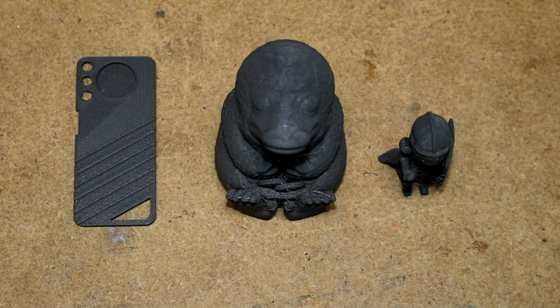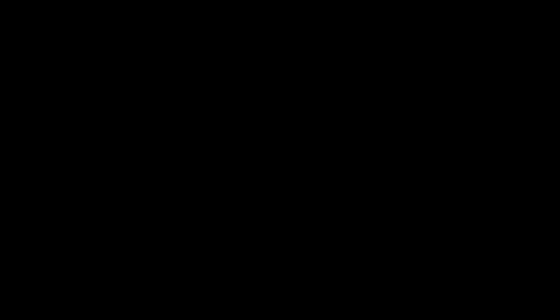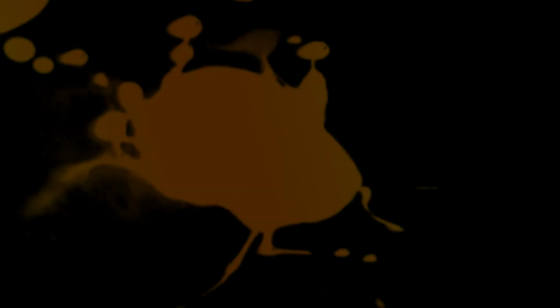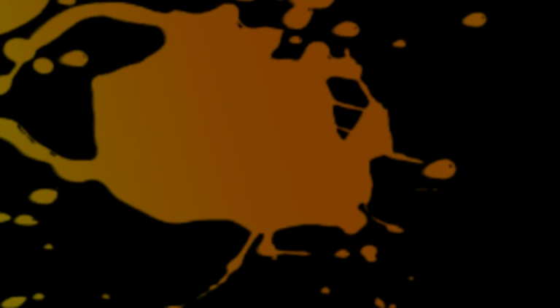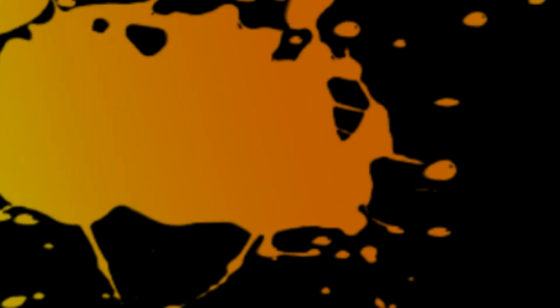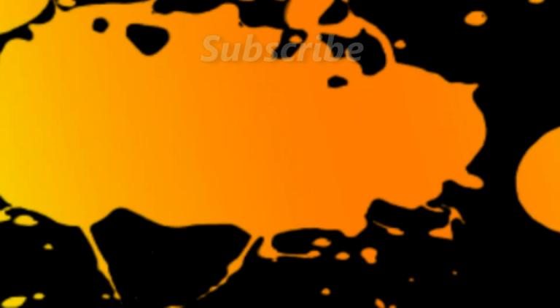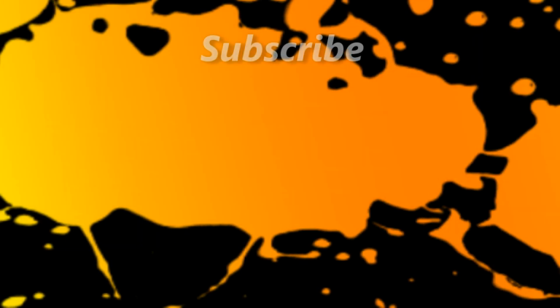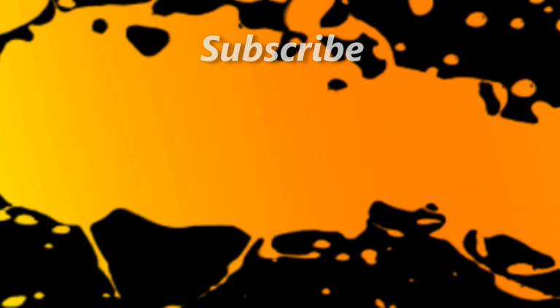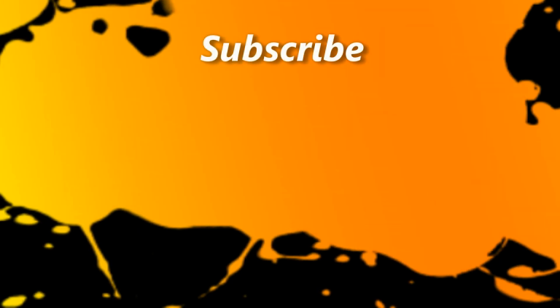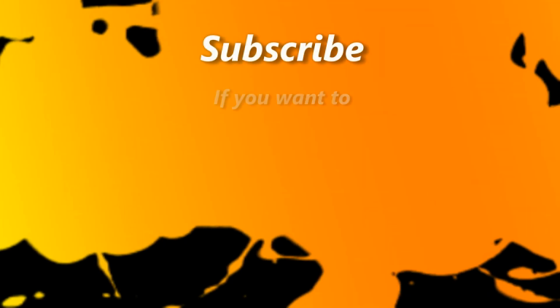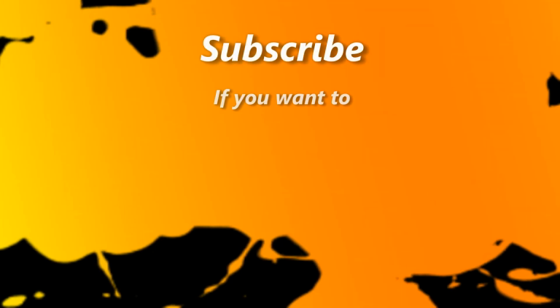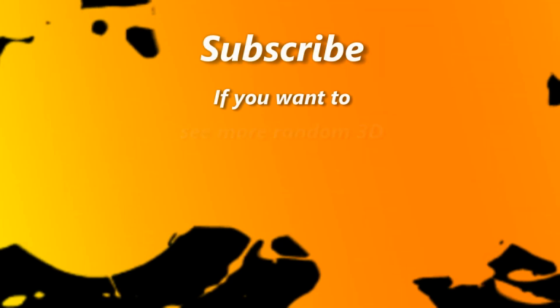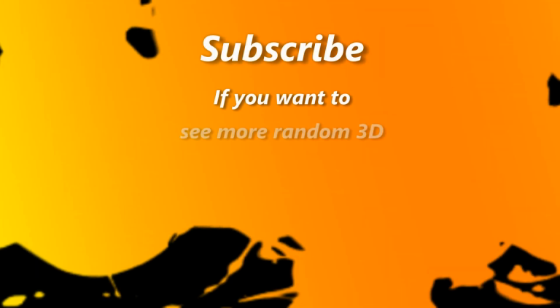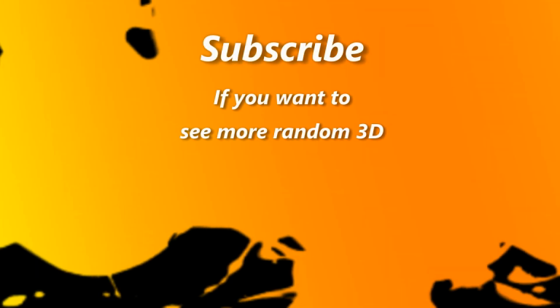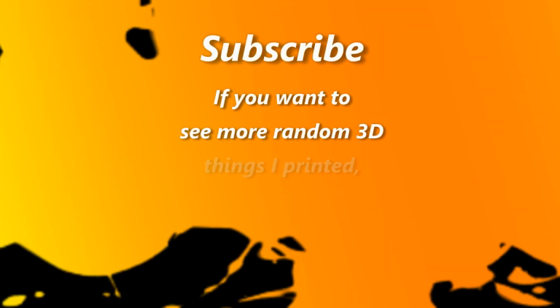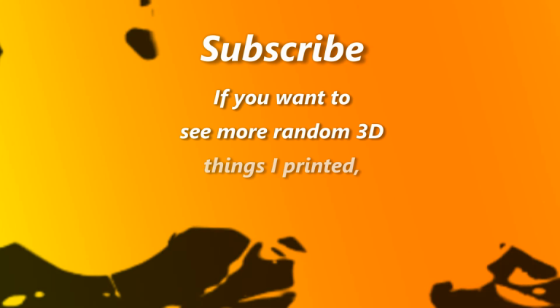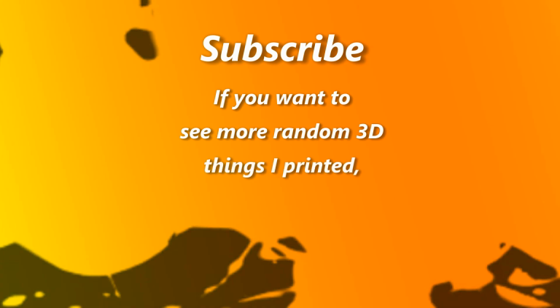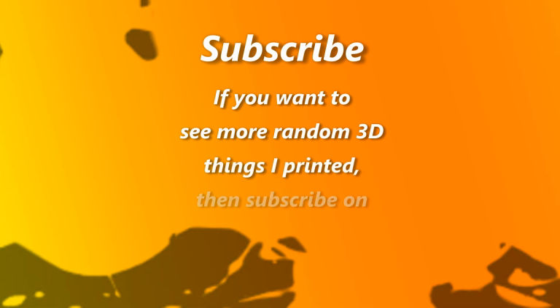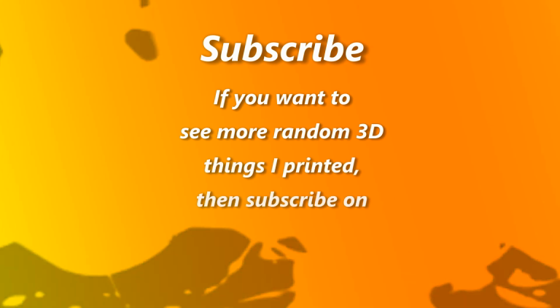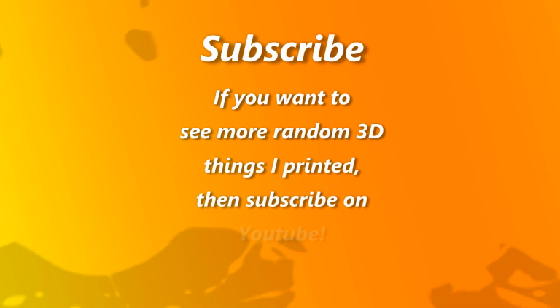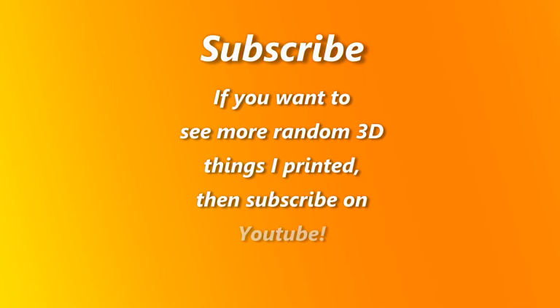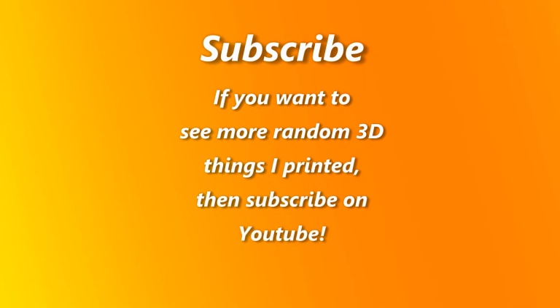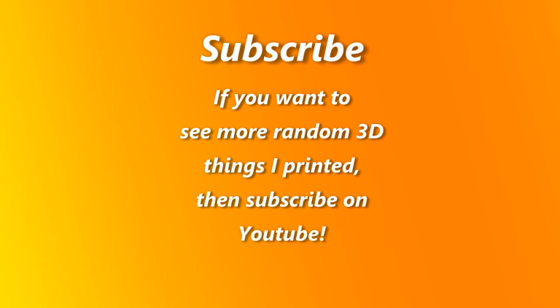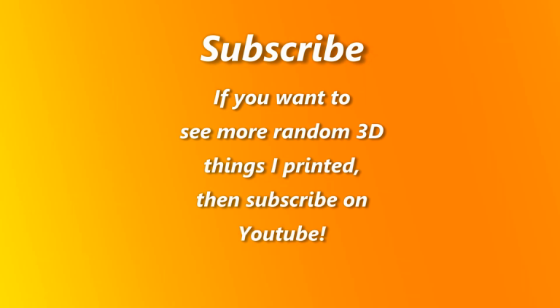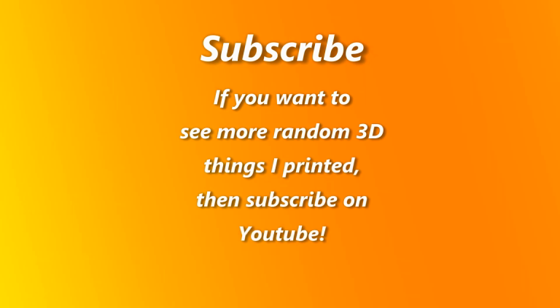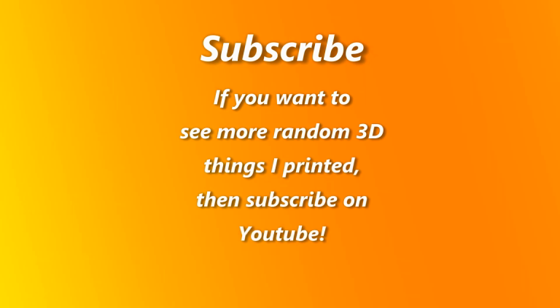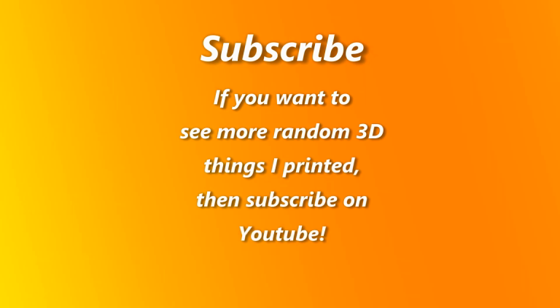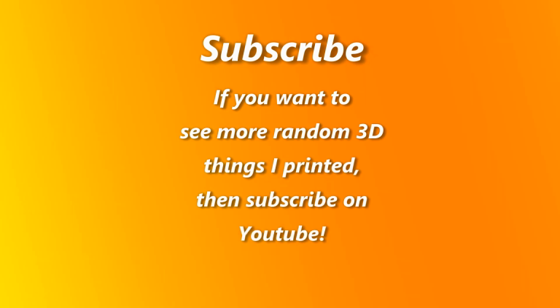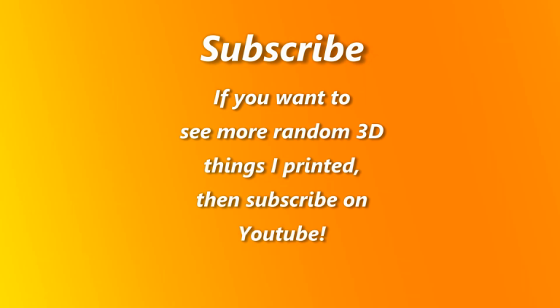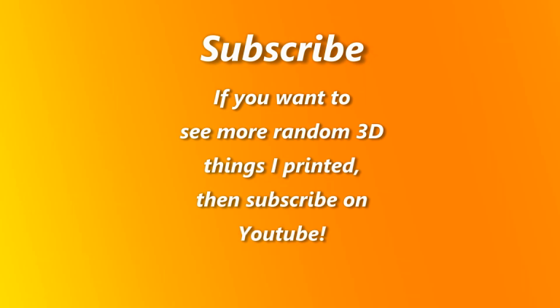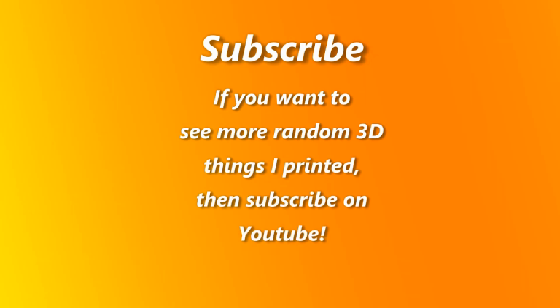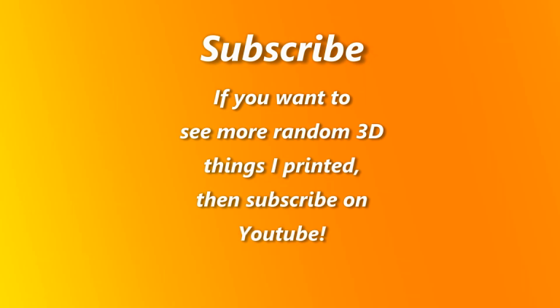I hope you enjoyed this video. If this sort of thing interests you, please subscribe and I will make more of them. Thank you.